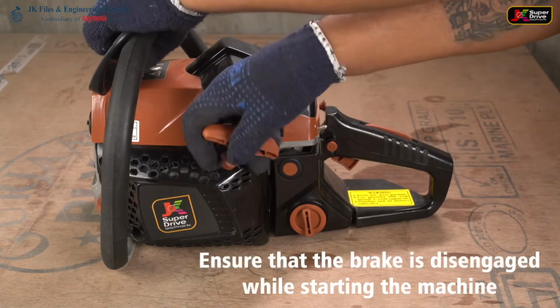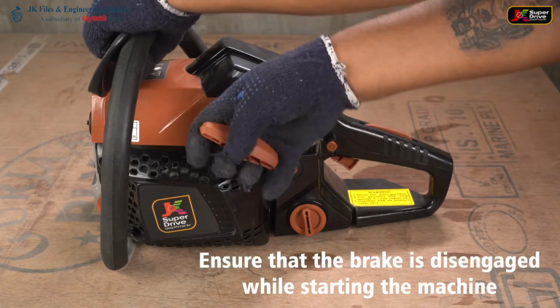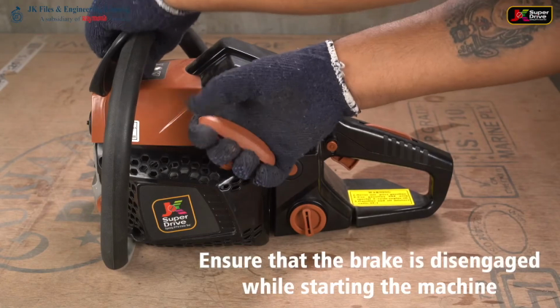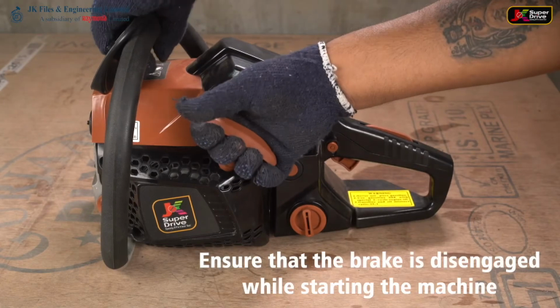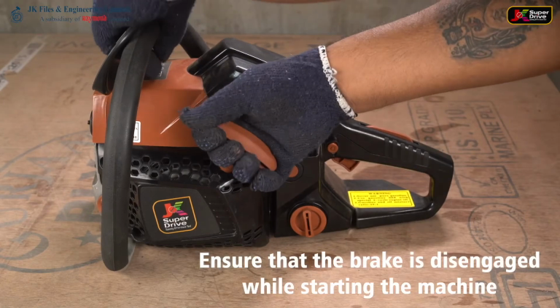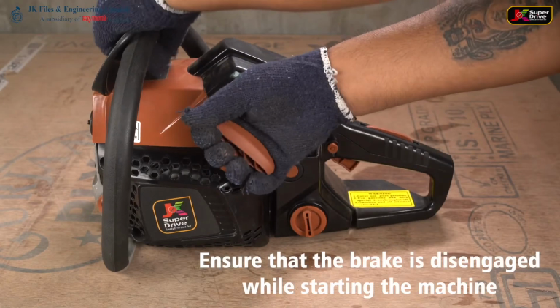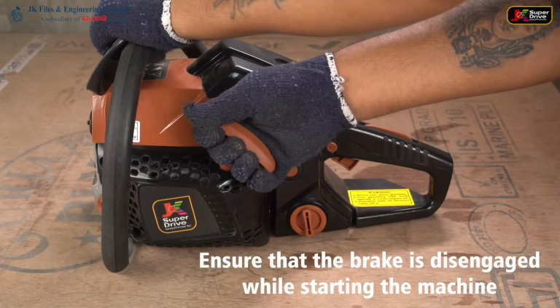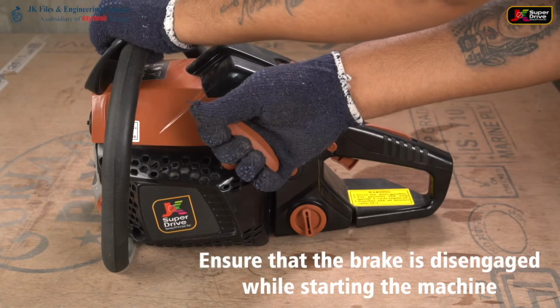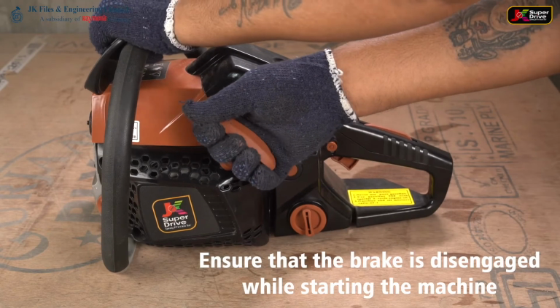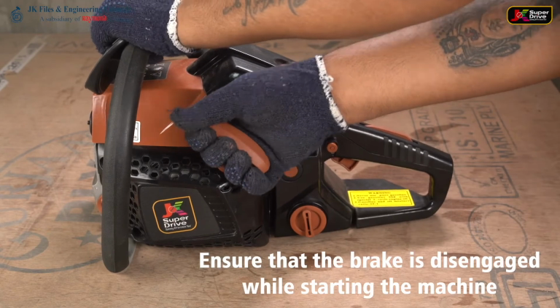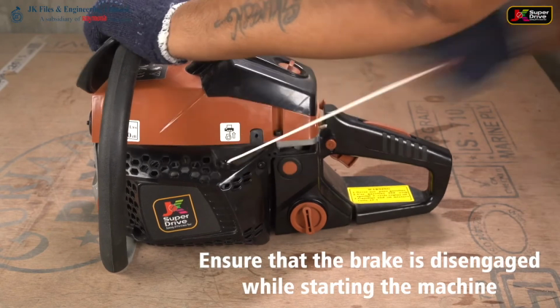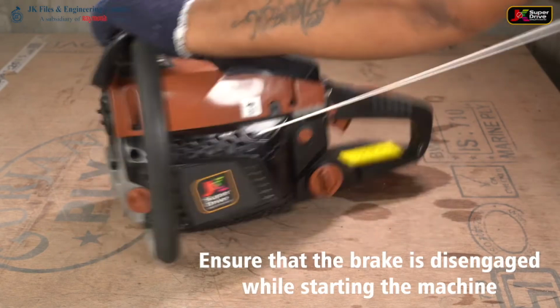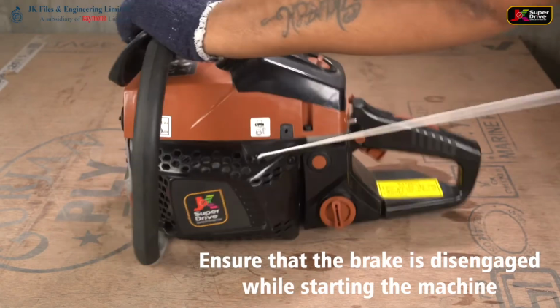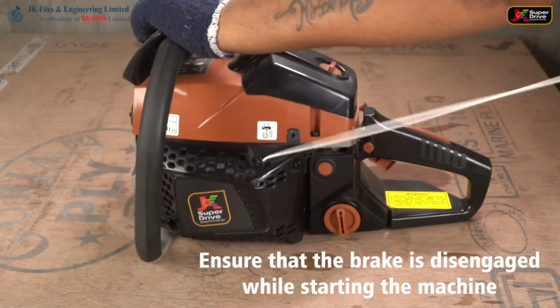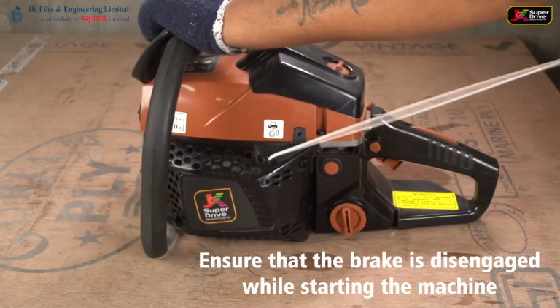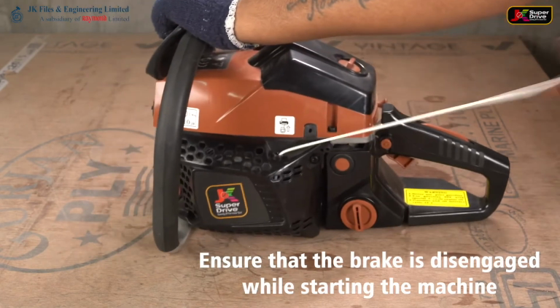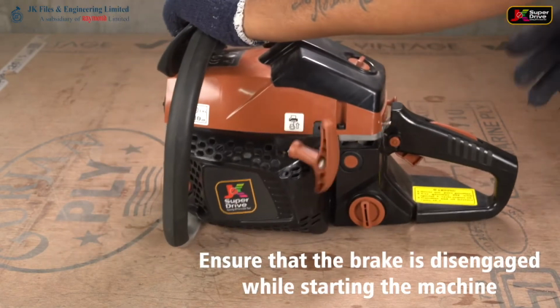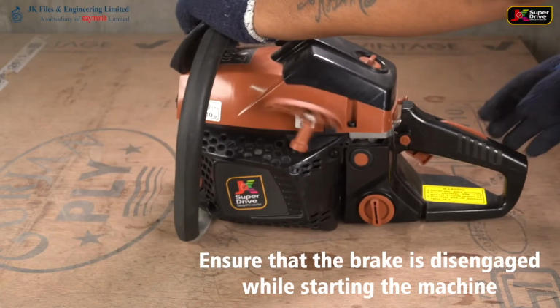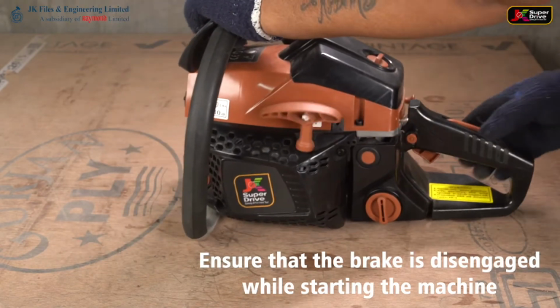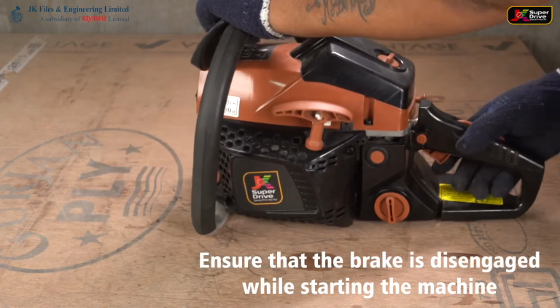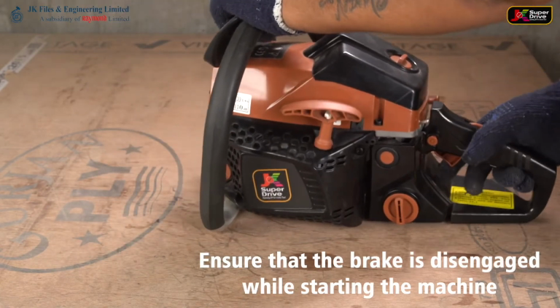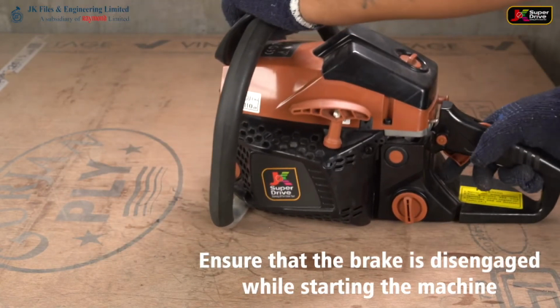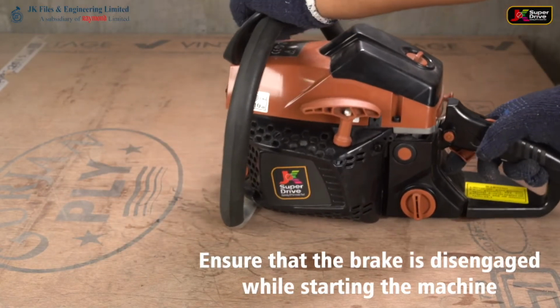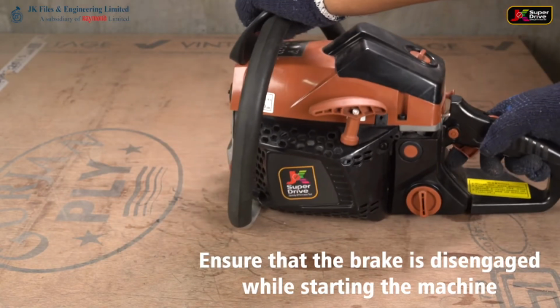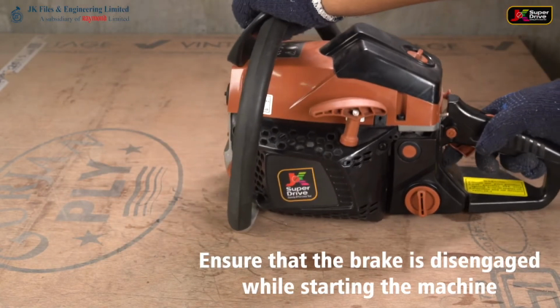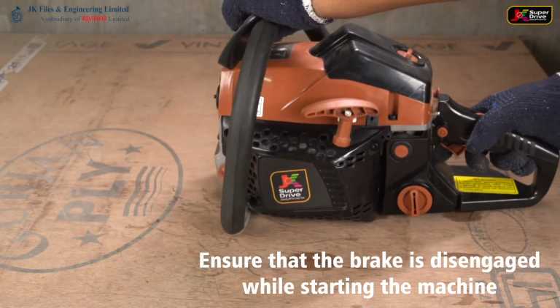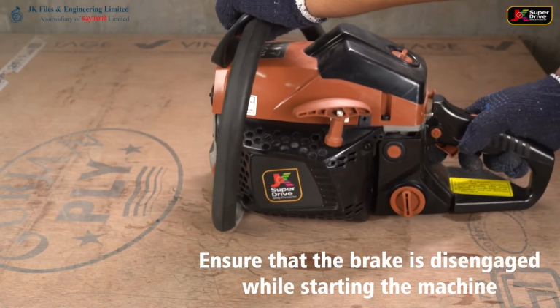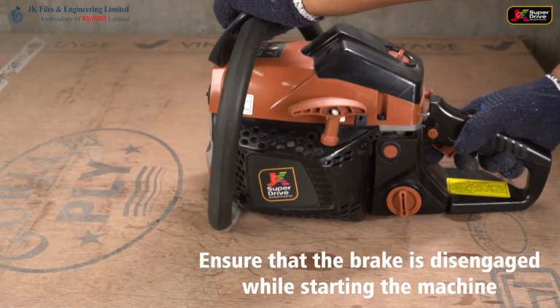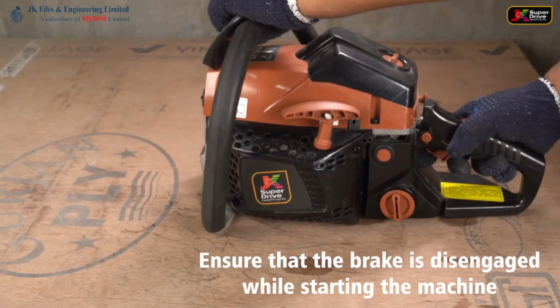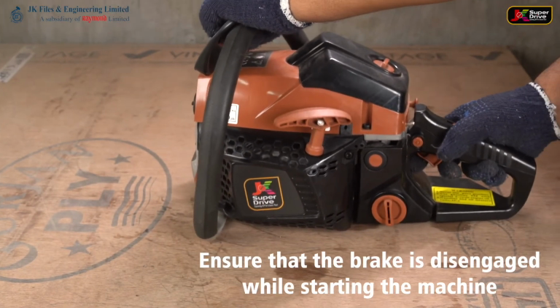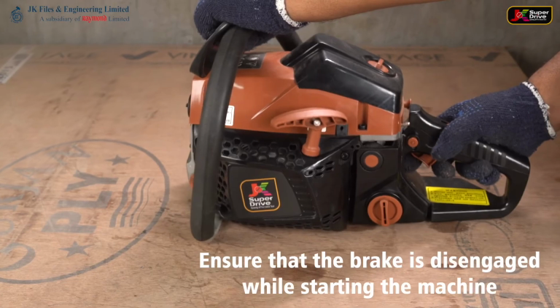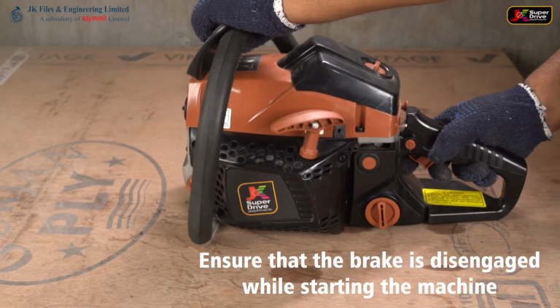Ensure that the brake is disengaged while stopping the motion.